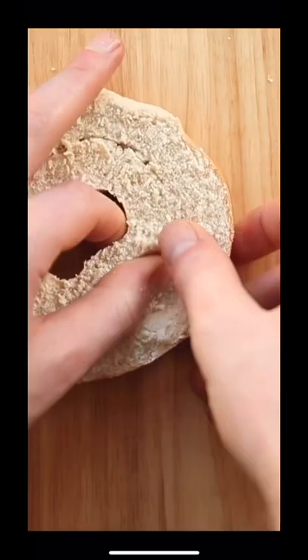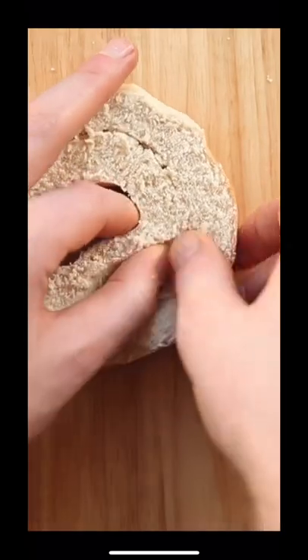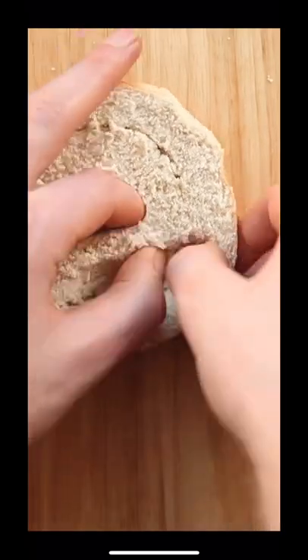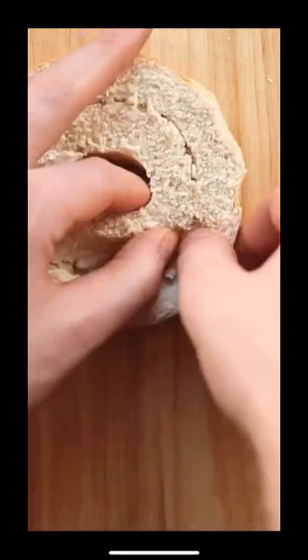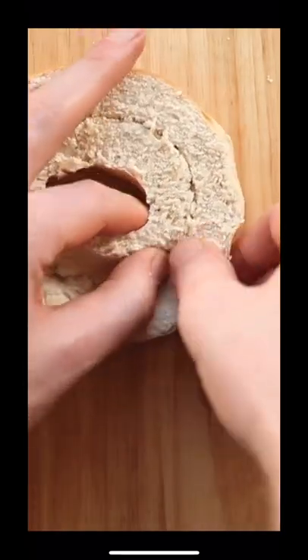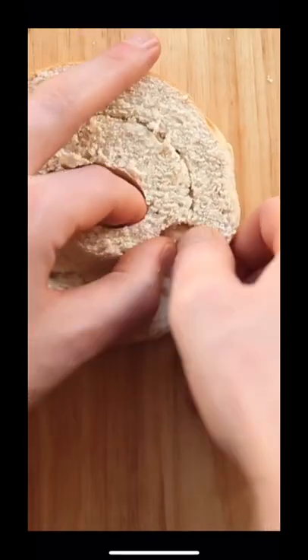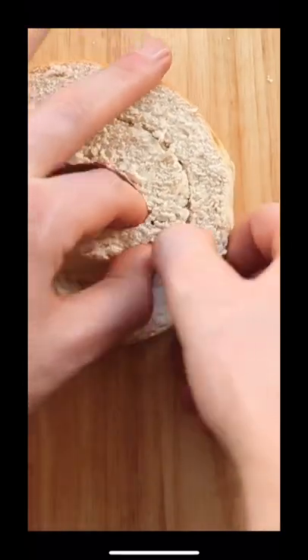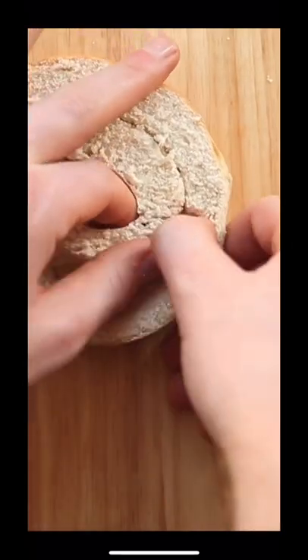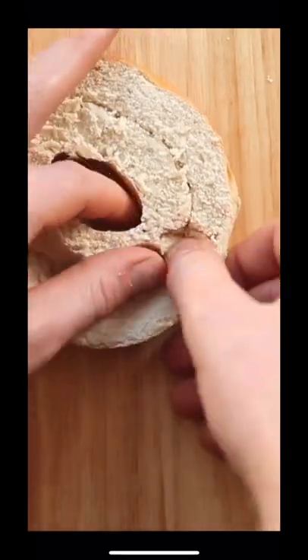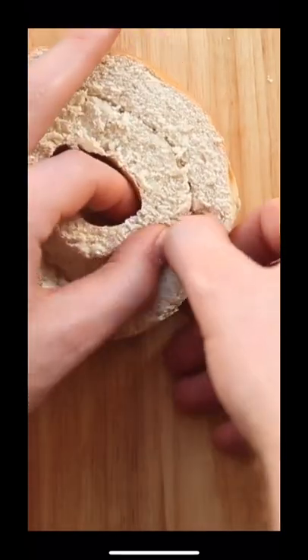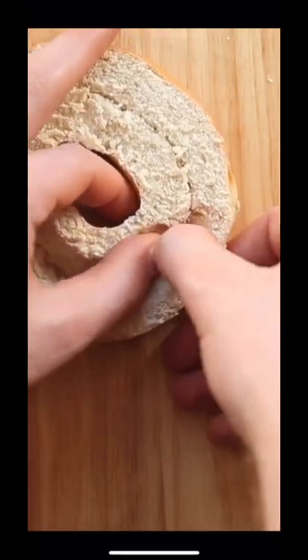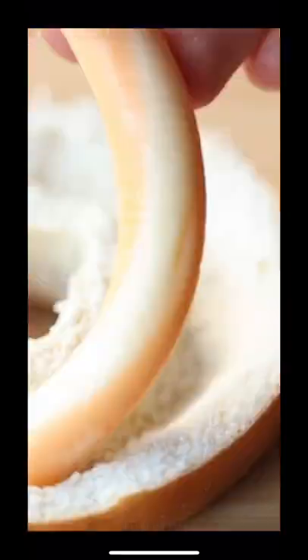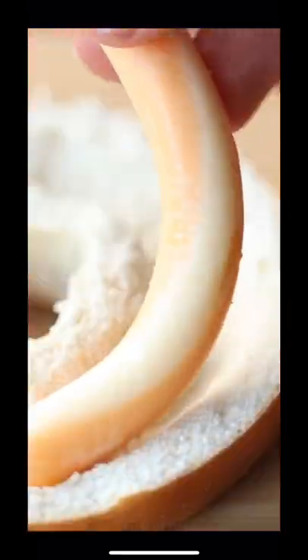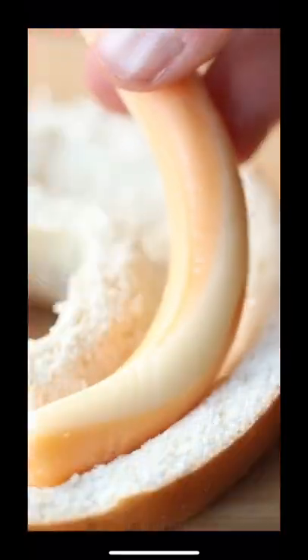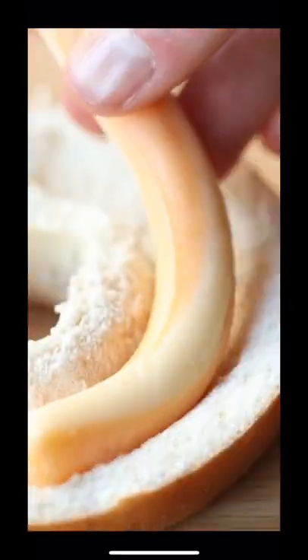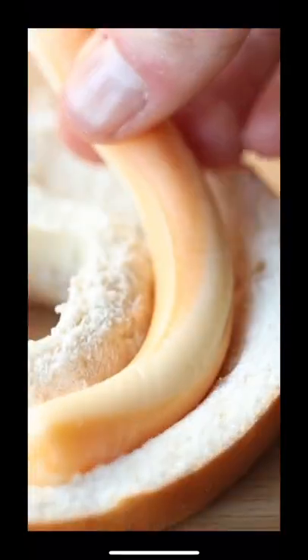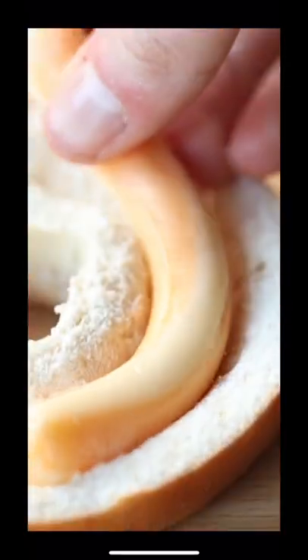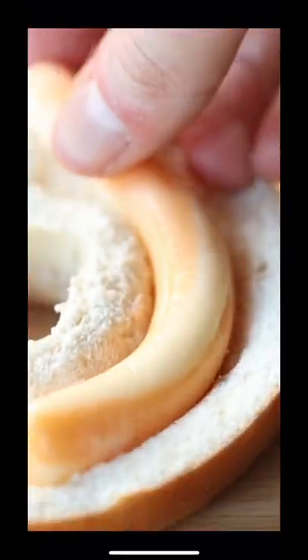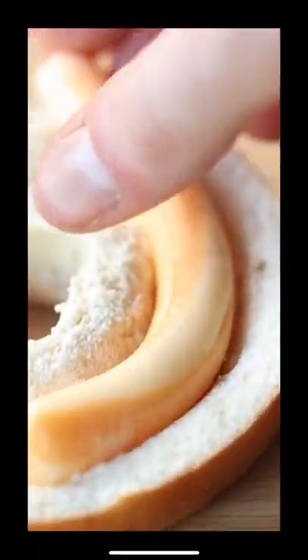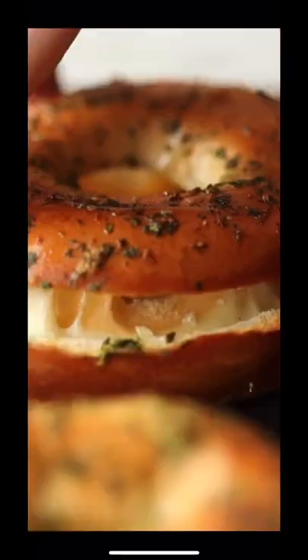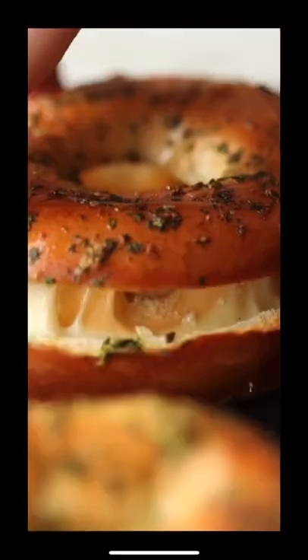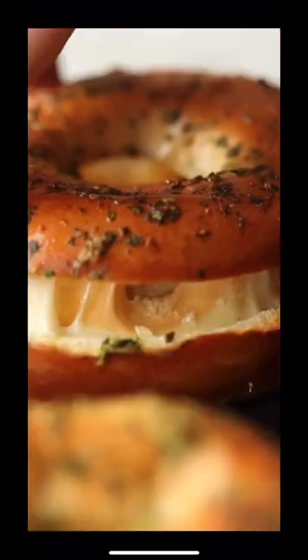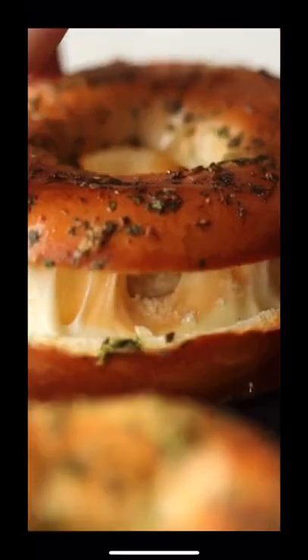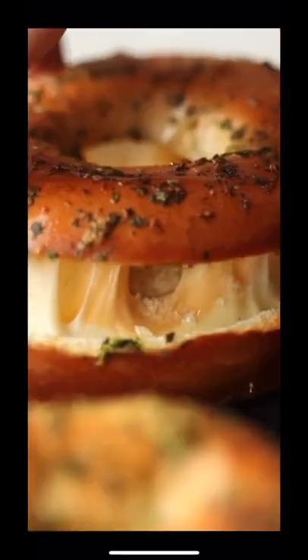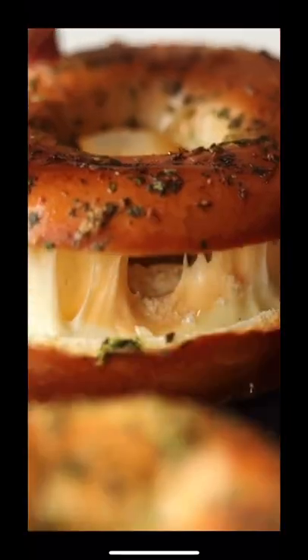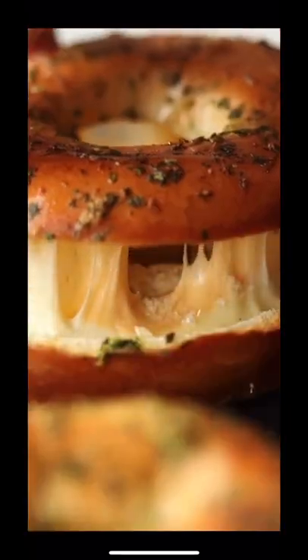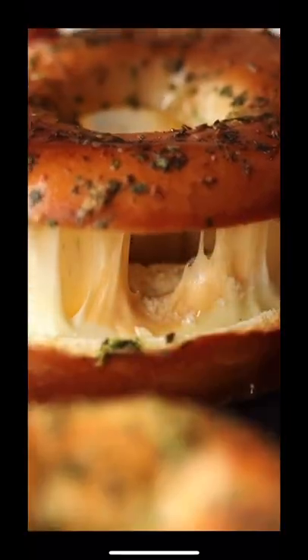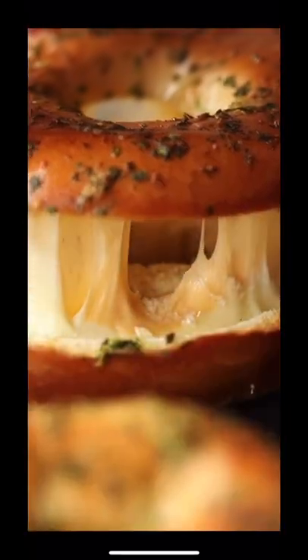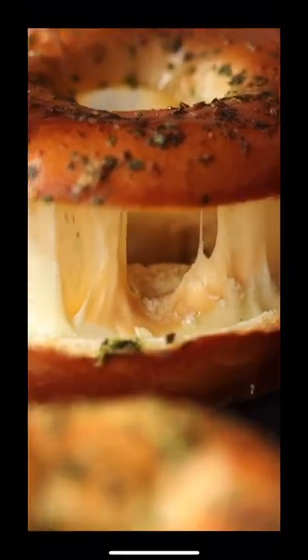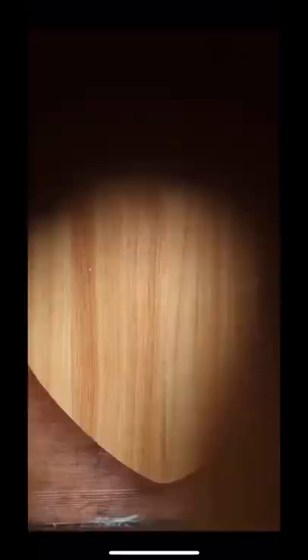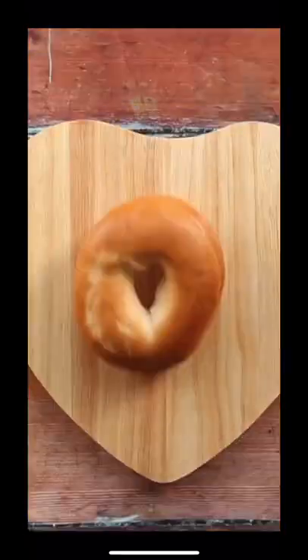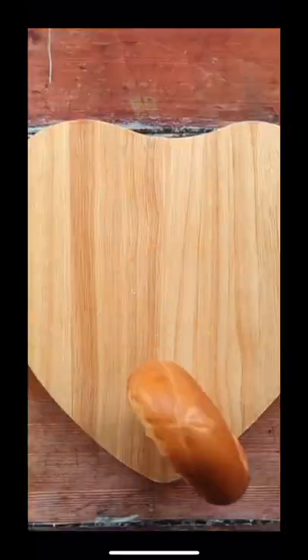Now I know we all have a good bagel, but have you ever tried a cheese stuffed bagel before? Let me show you how easy they are to make.